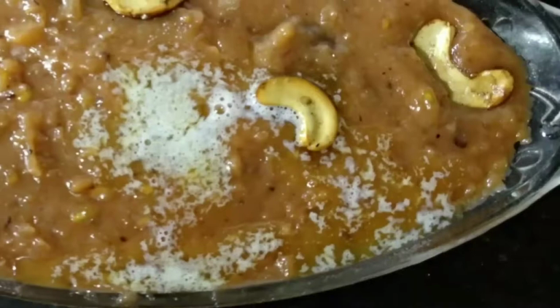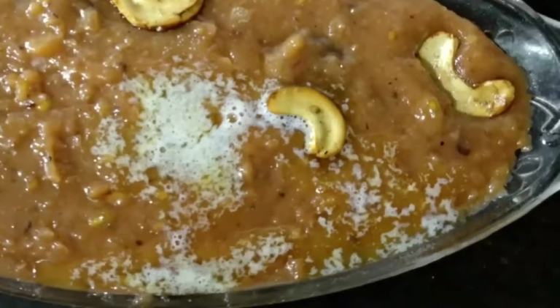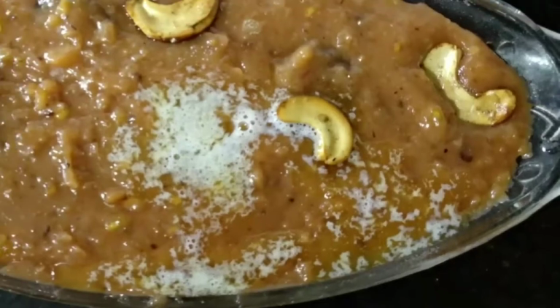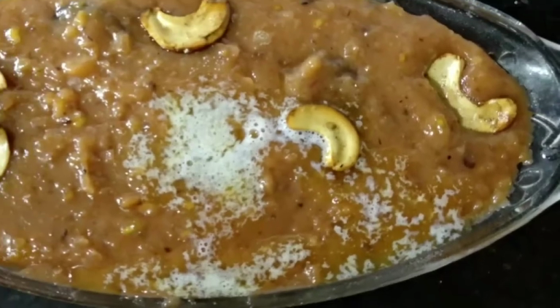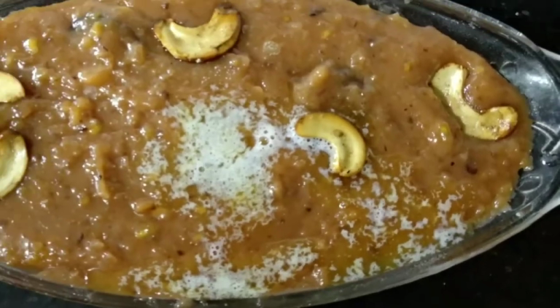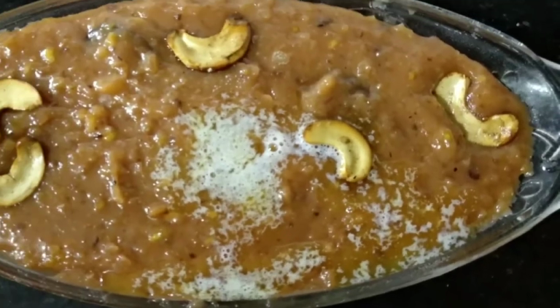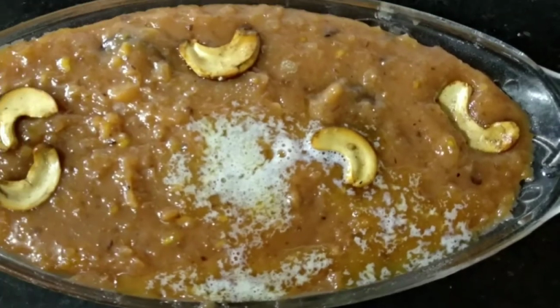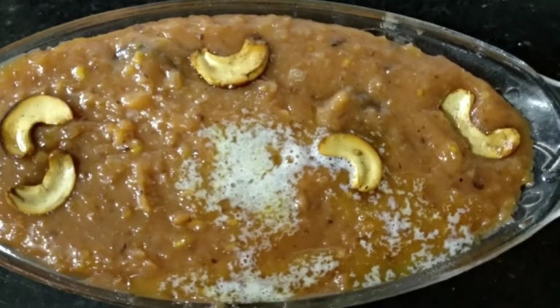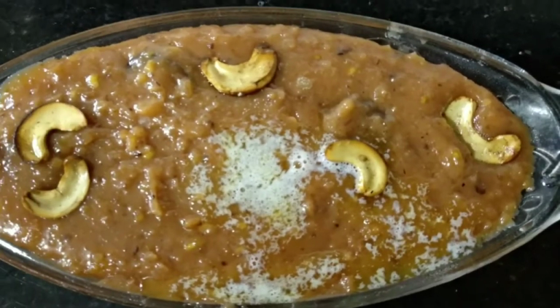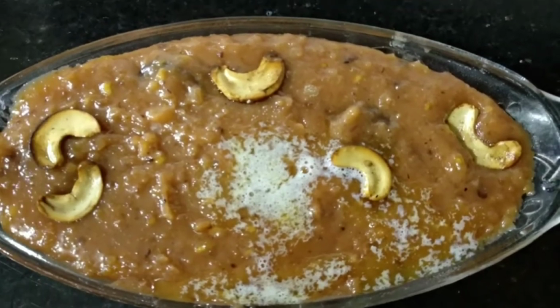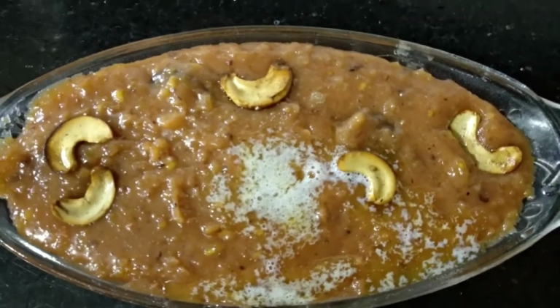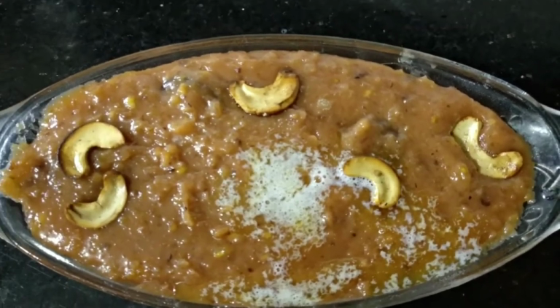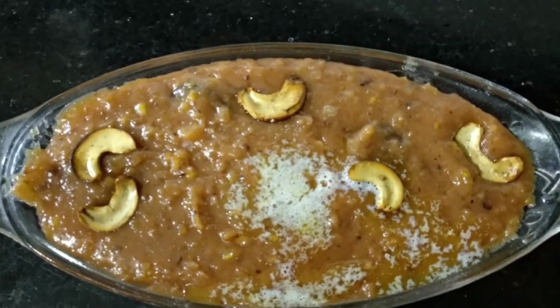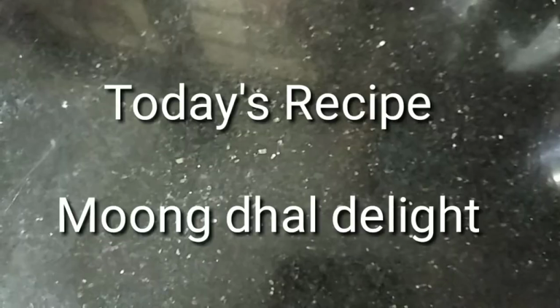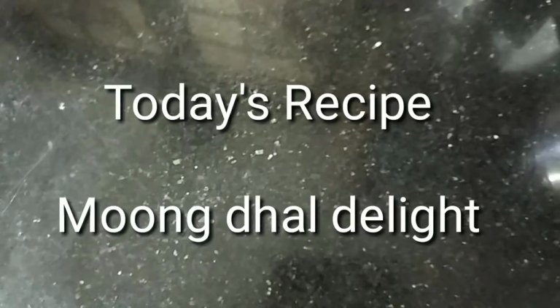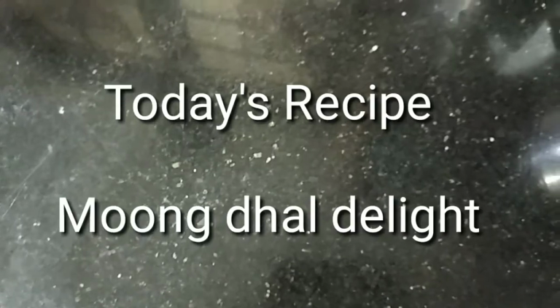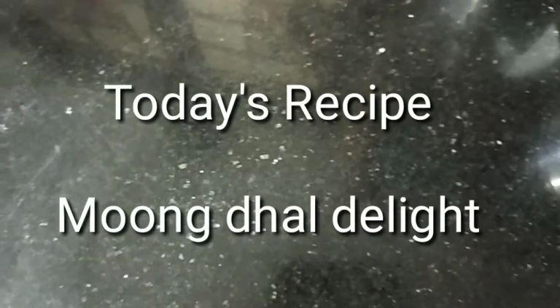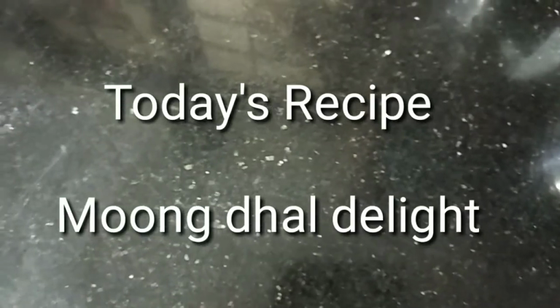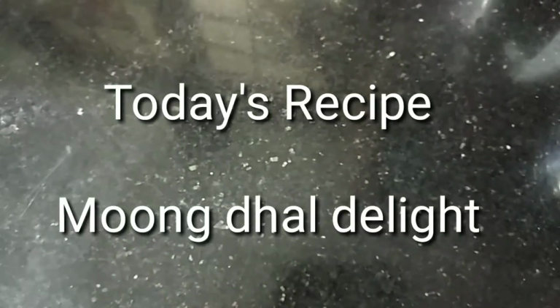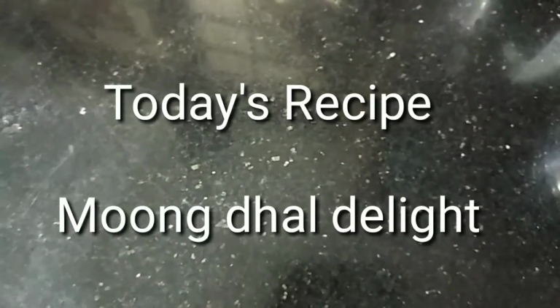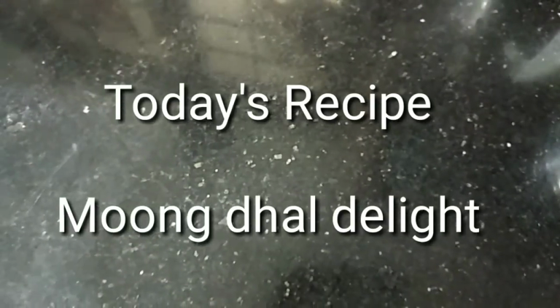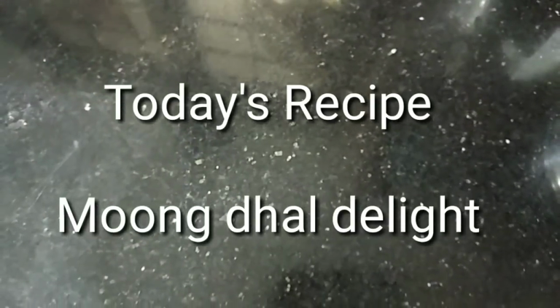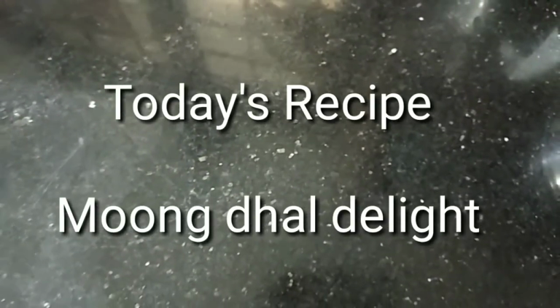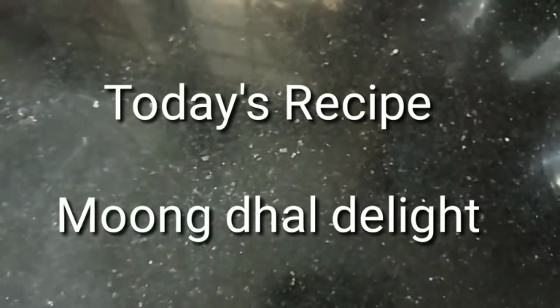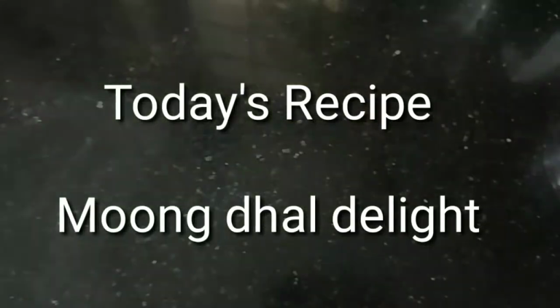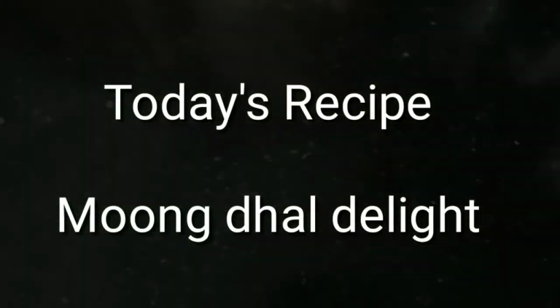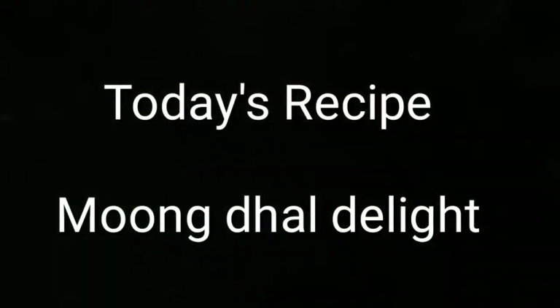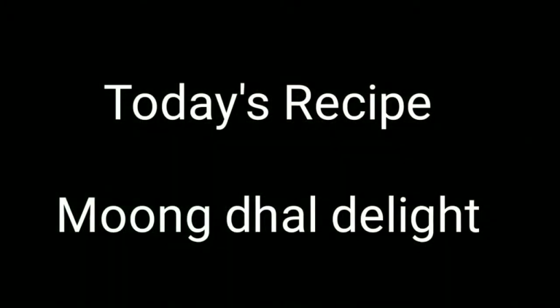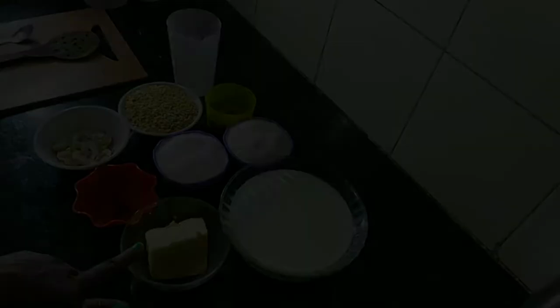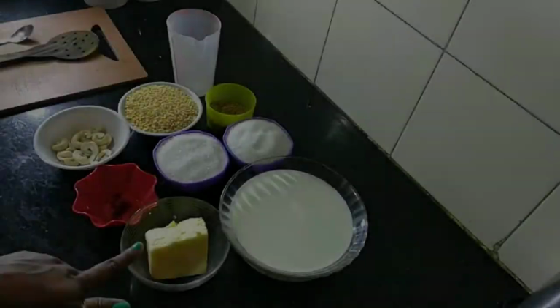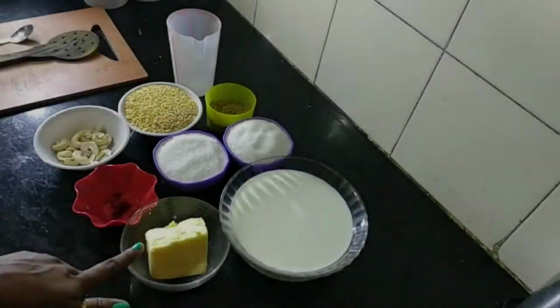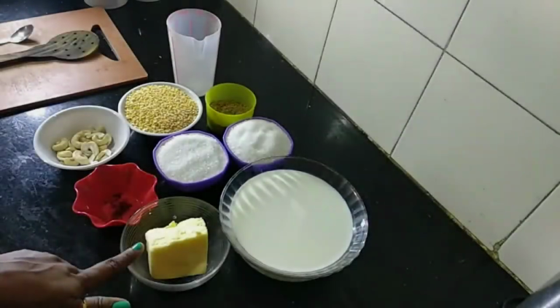Hi friends! Welcome to Akshayam's Kitchen. I am going to make a package dish called Moongdal Delight.